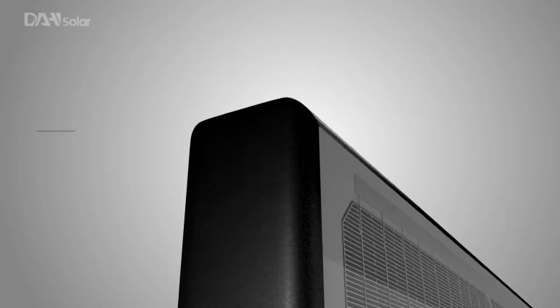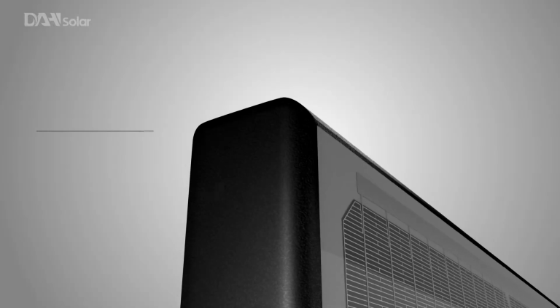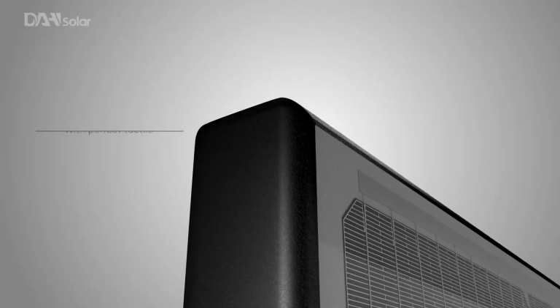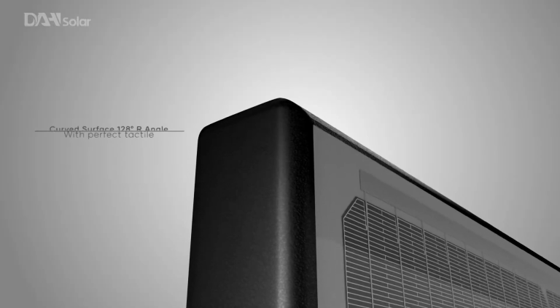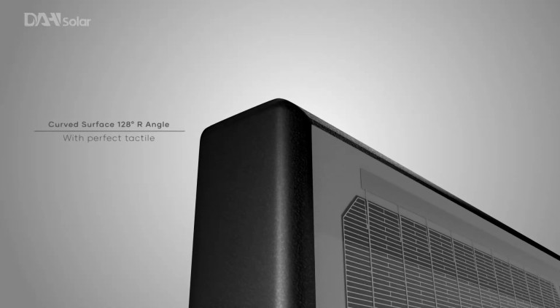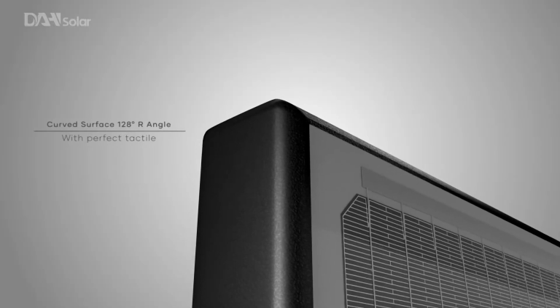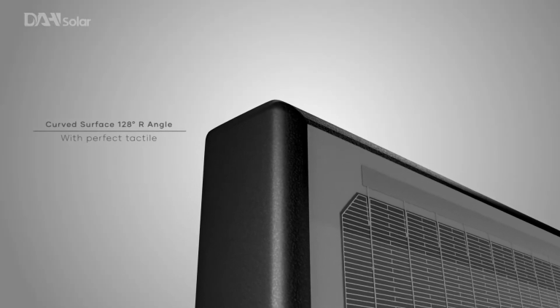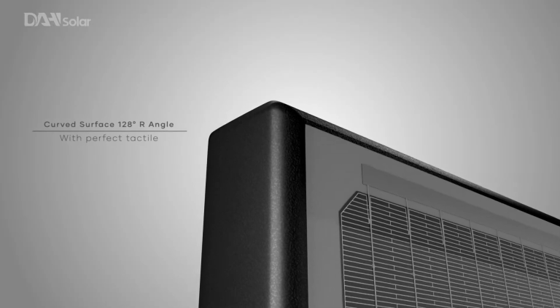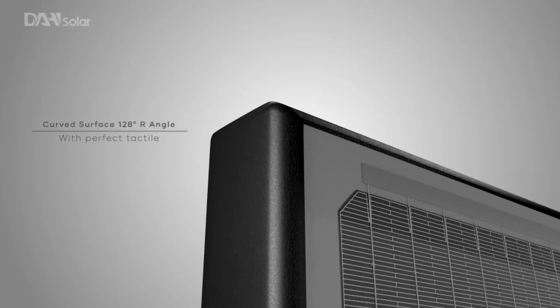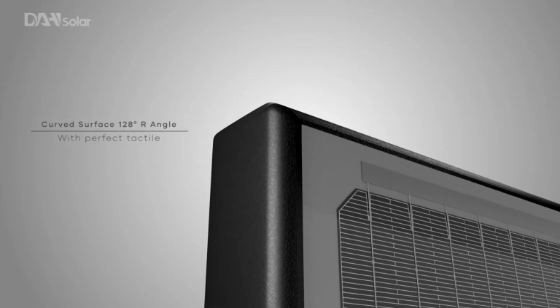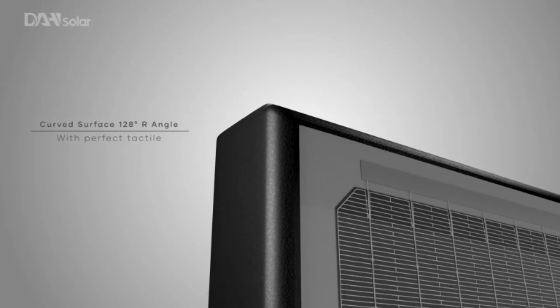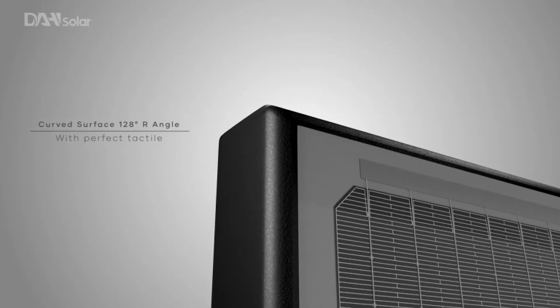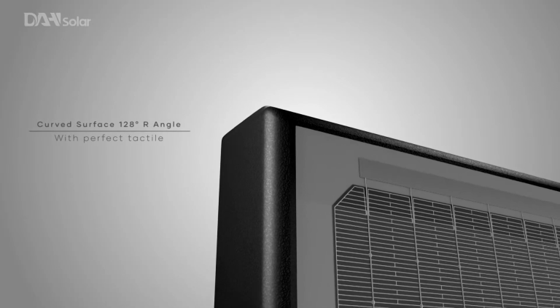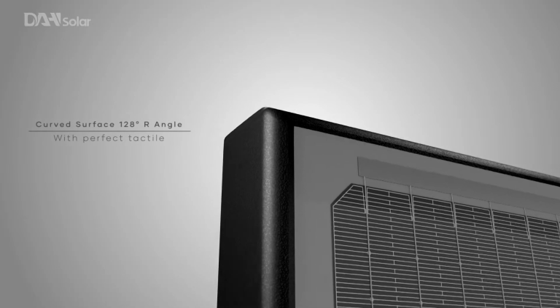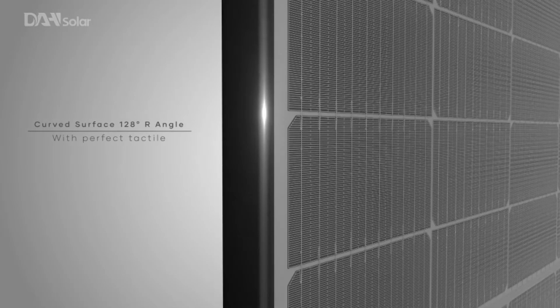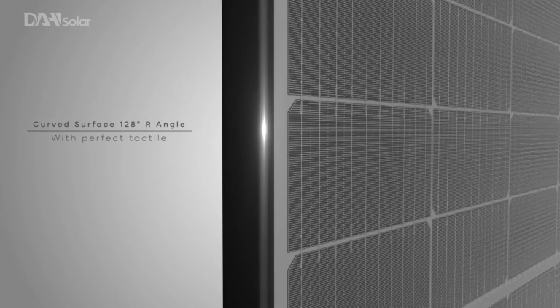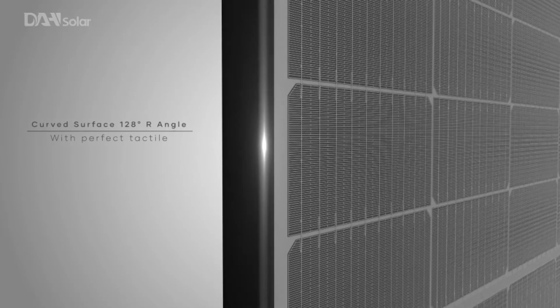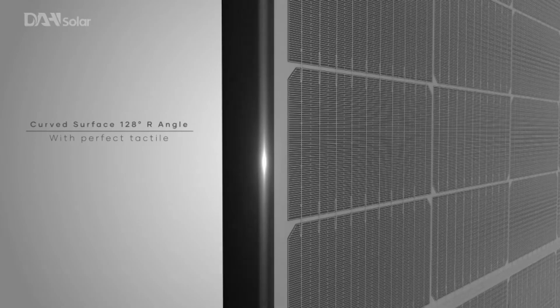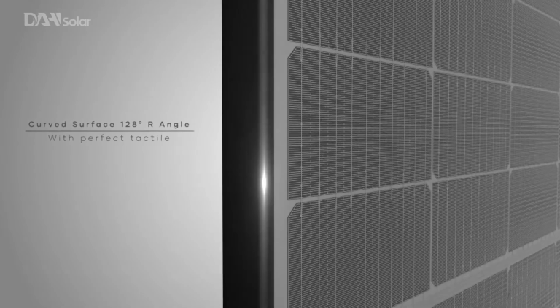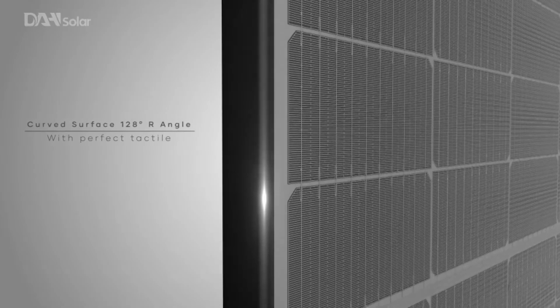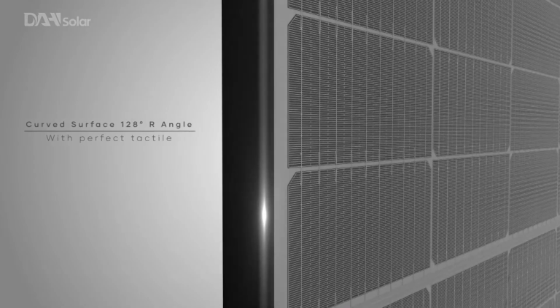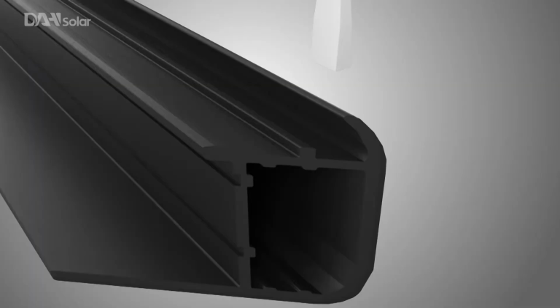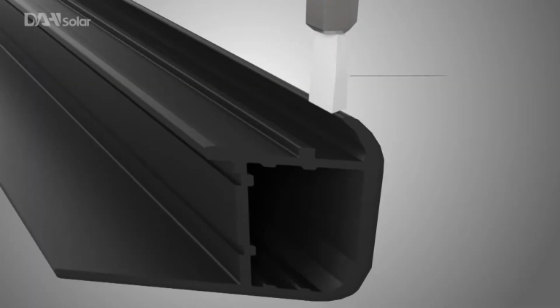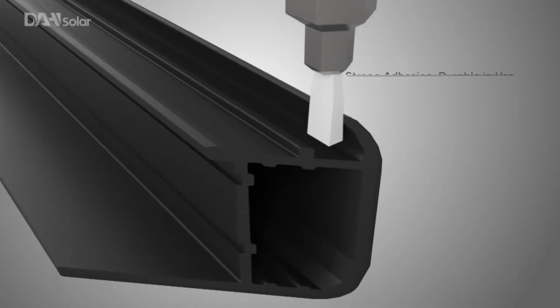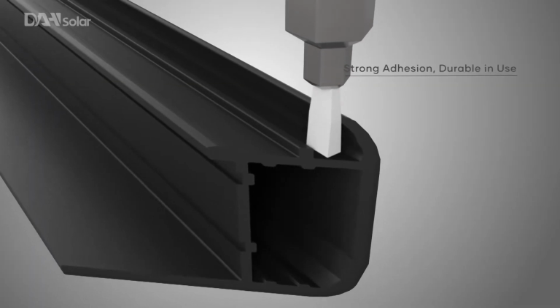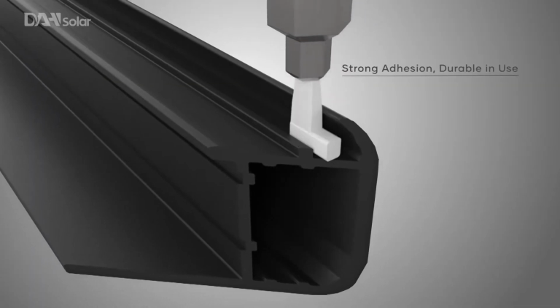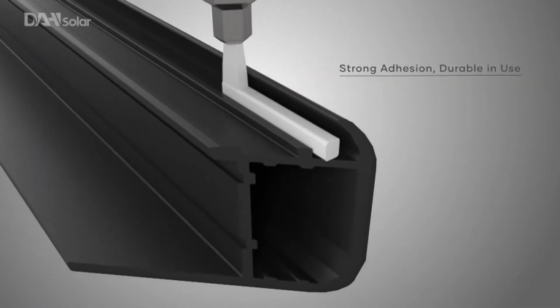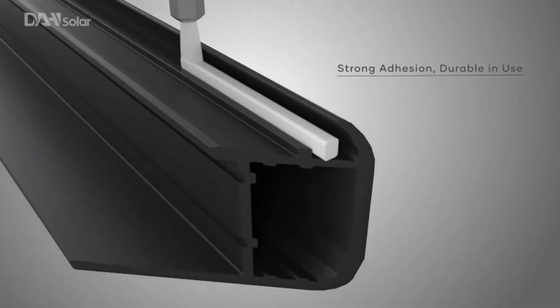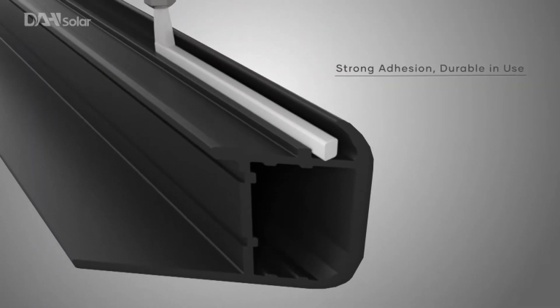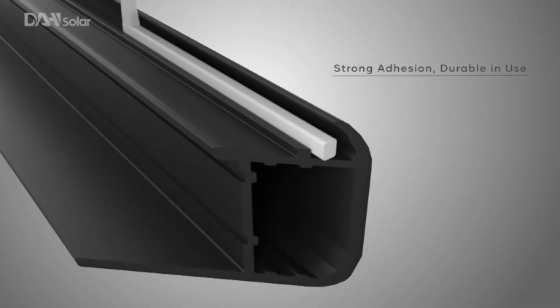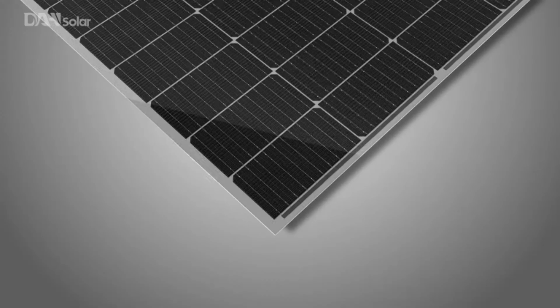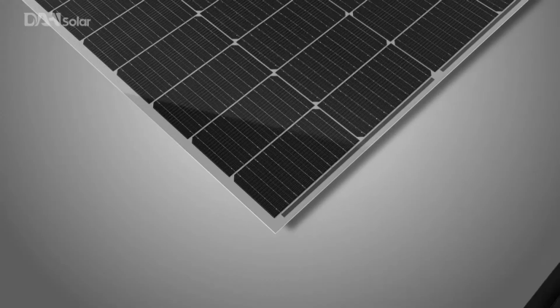Smooth corner angles of 128 degrees further reduce the residue left on the module, especially along the edges of the panel.